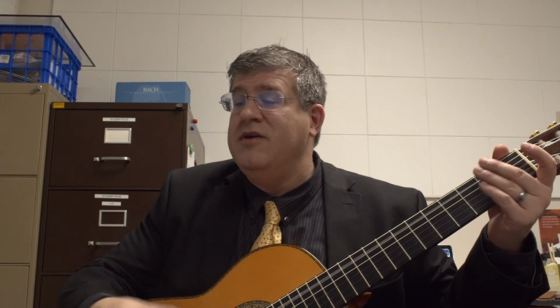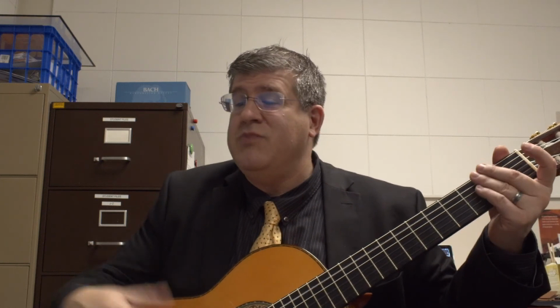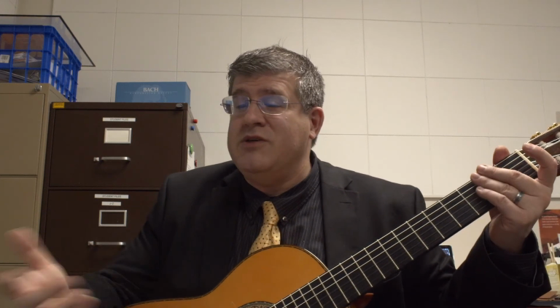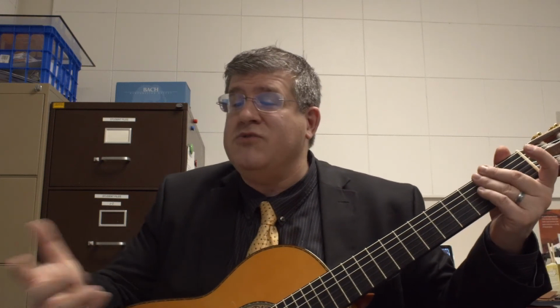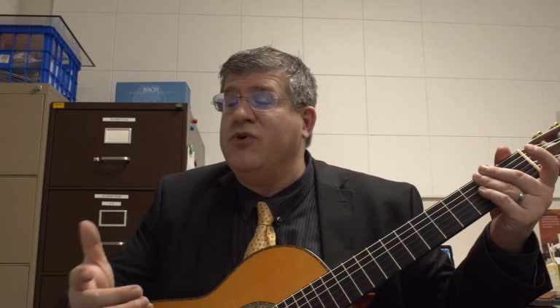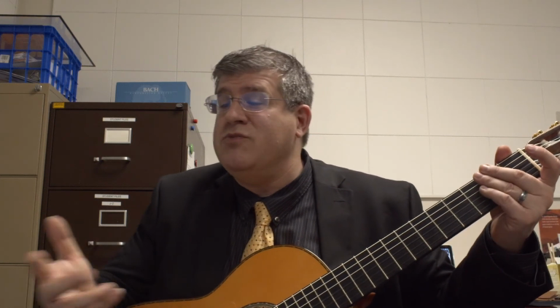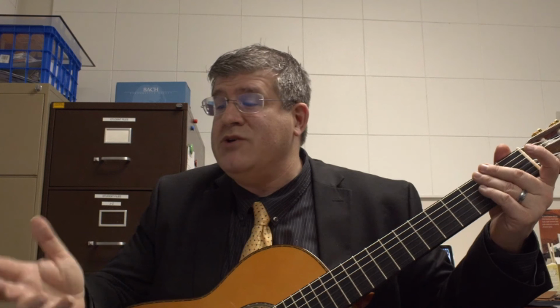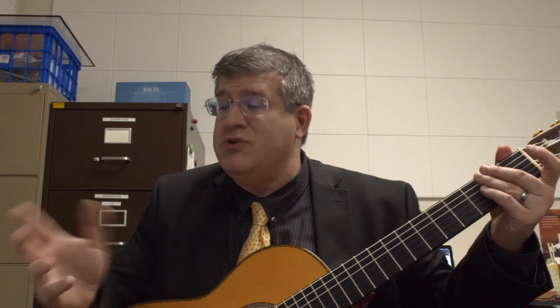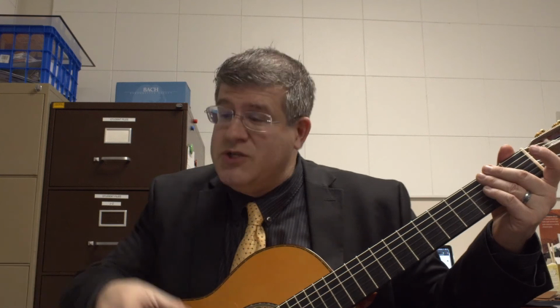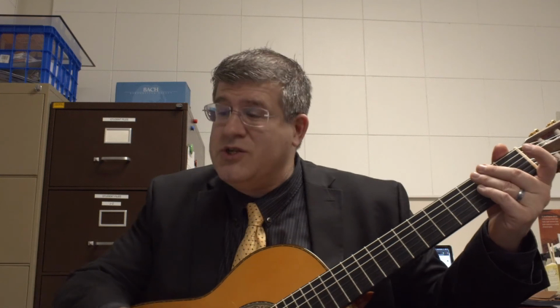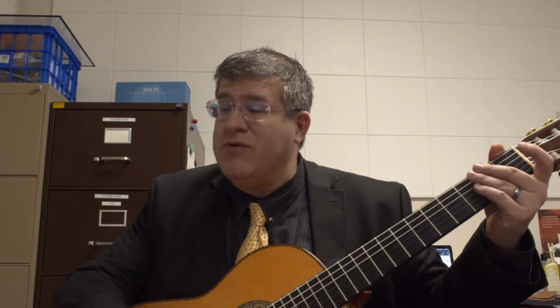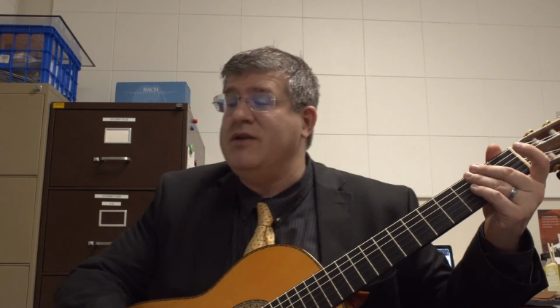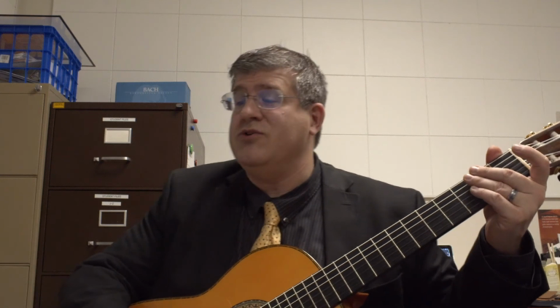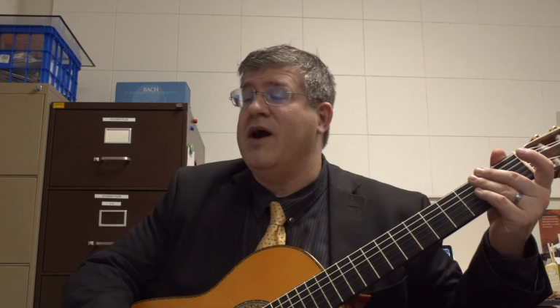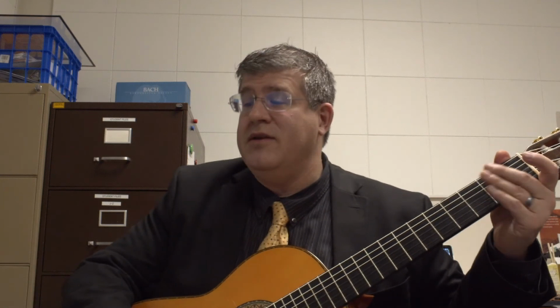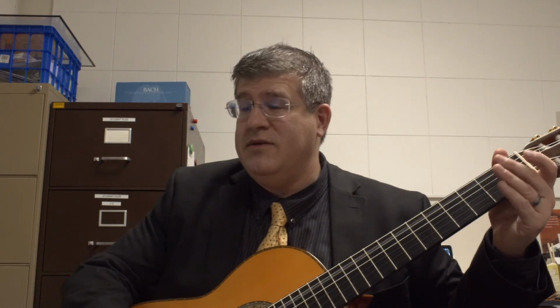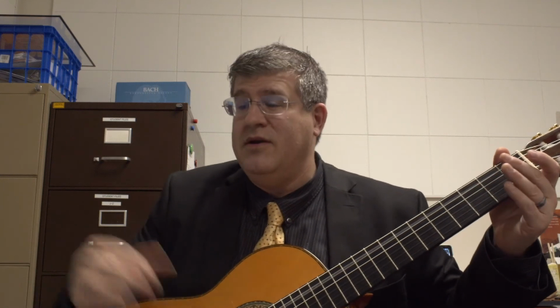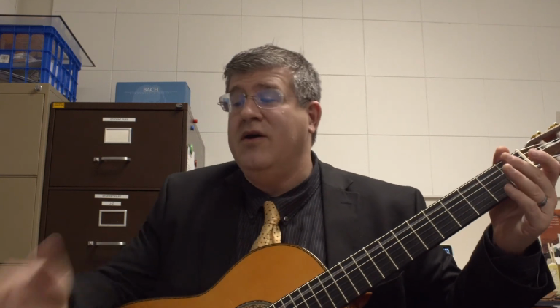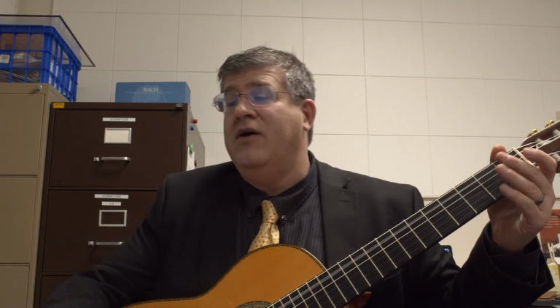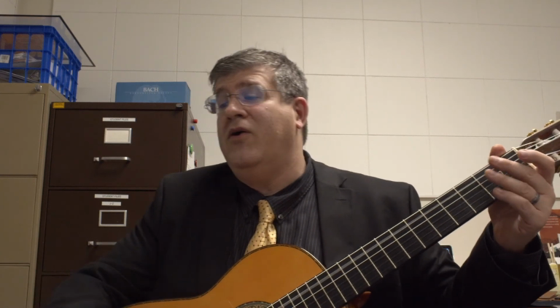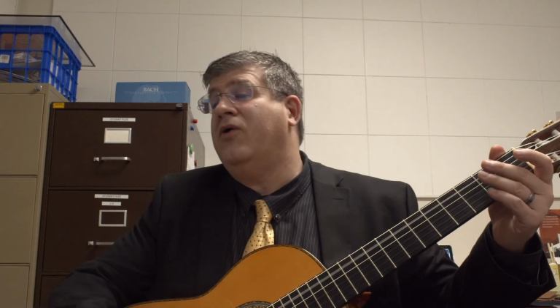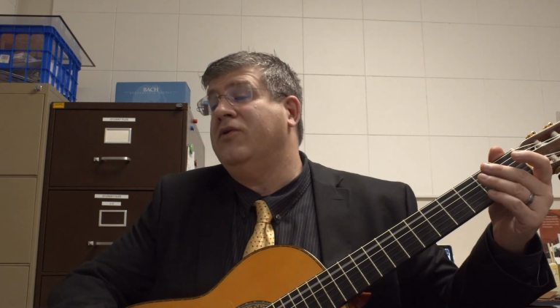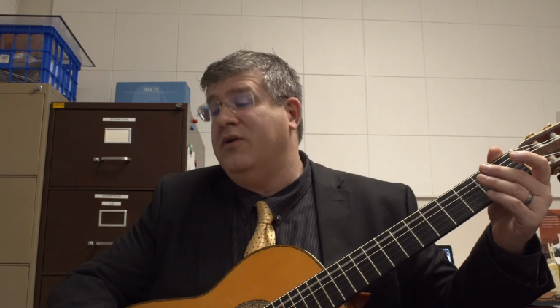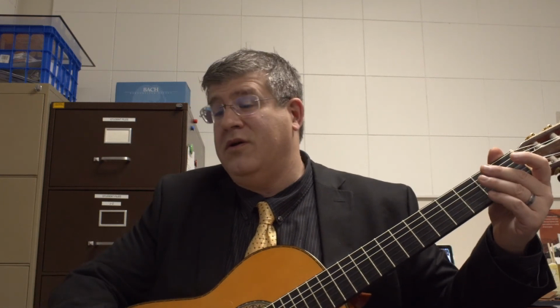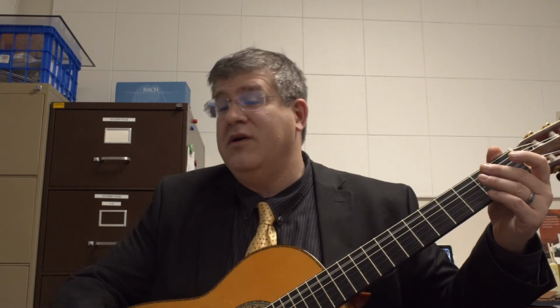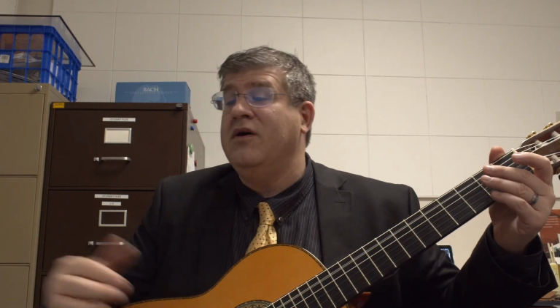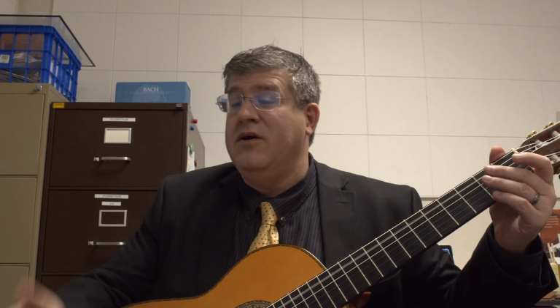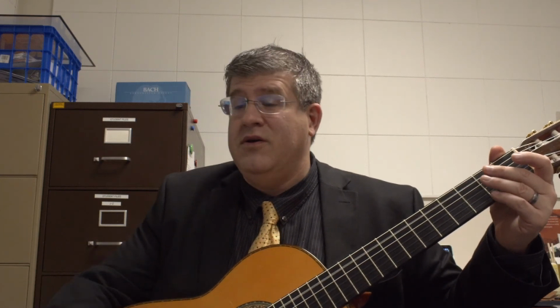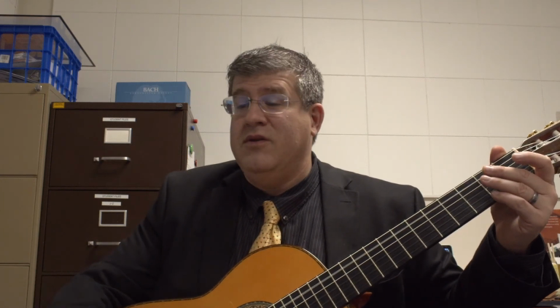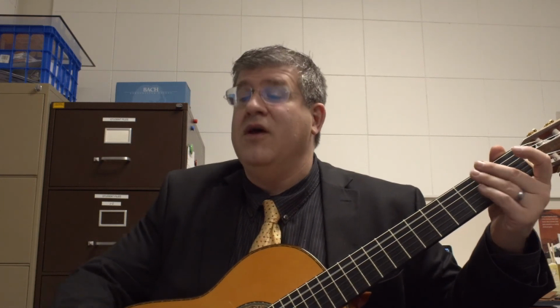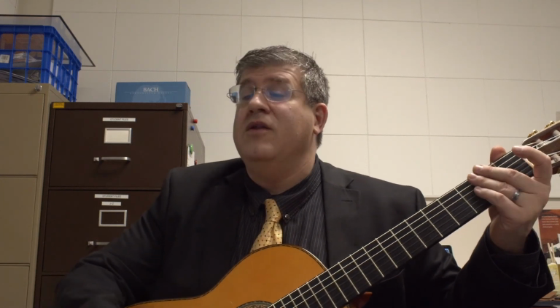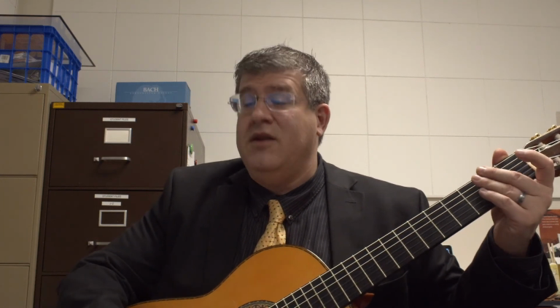You'll notice that right around measure five is where you actually had something very similar. But this is, of course, measure 60. So you hold, then continue.